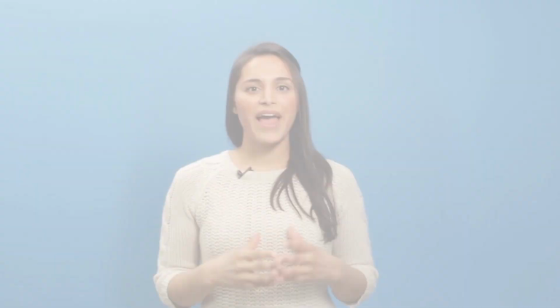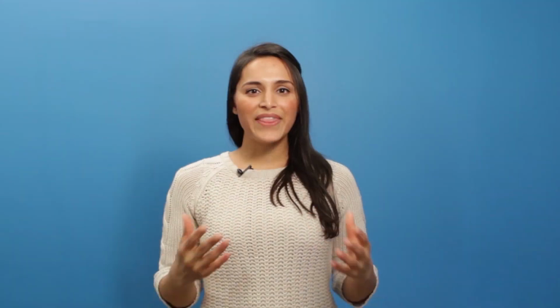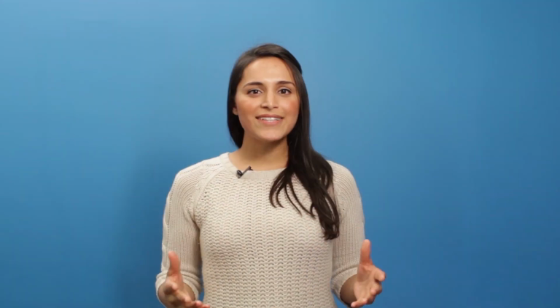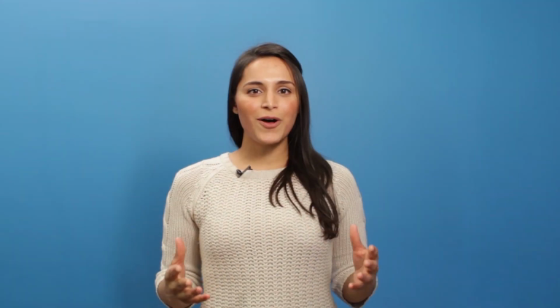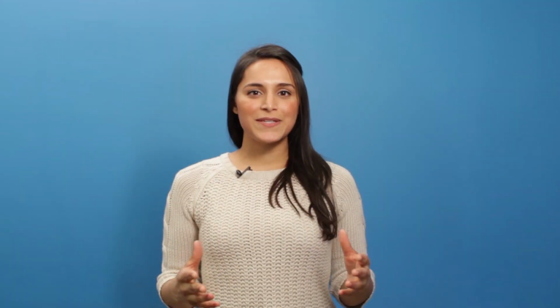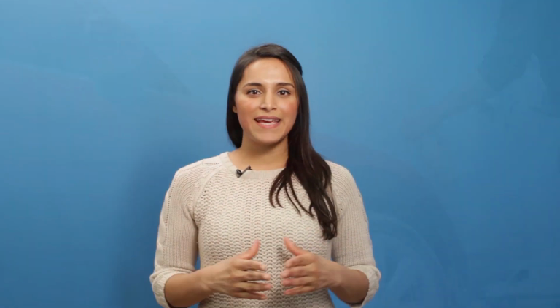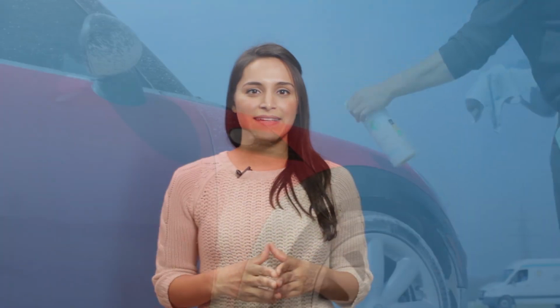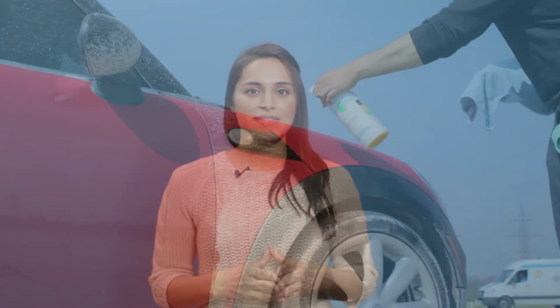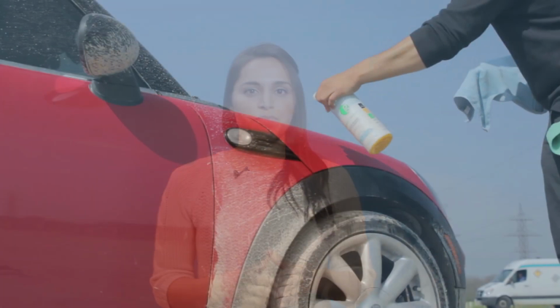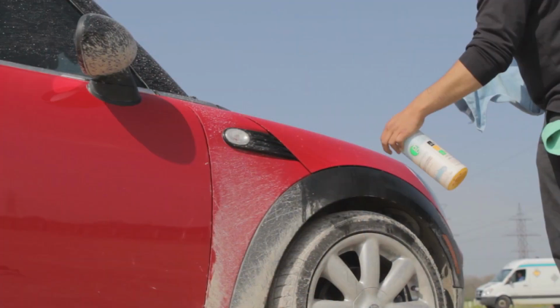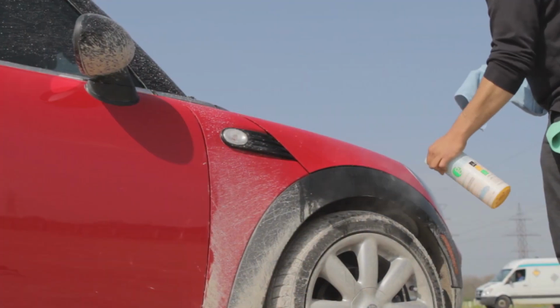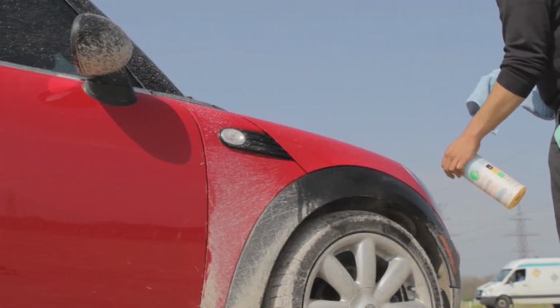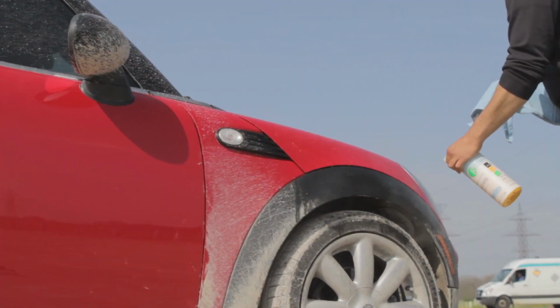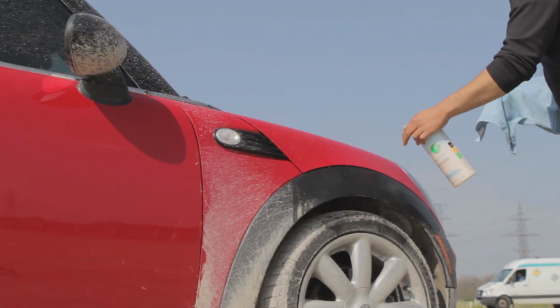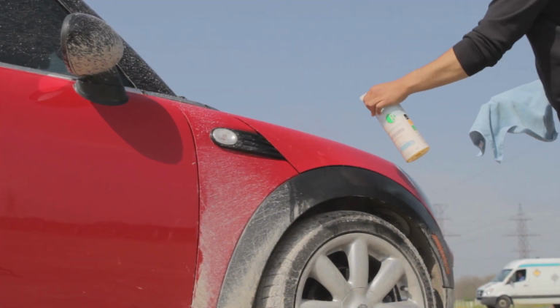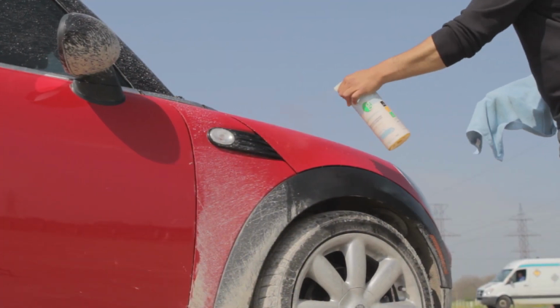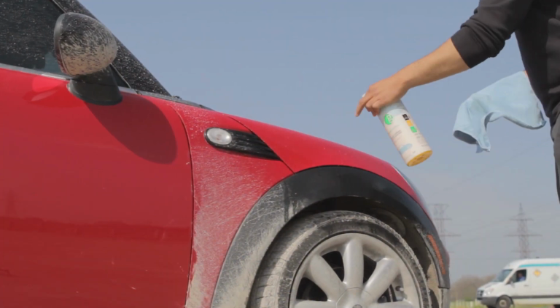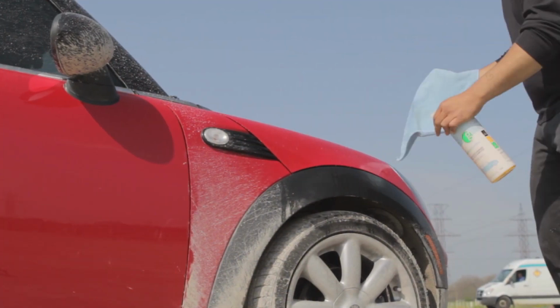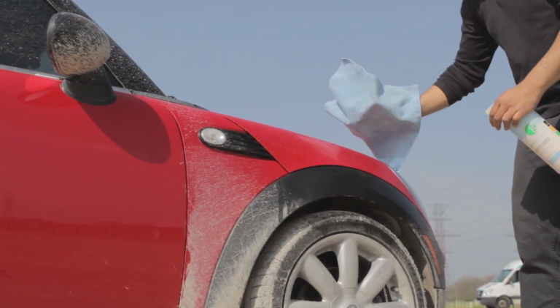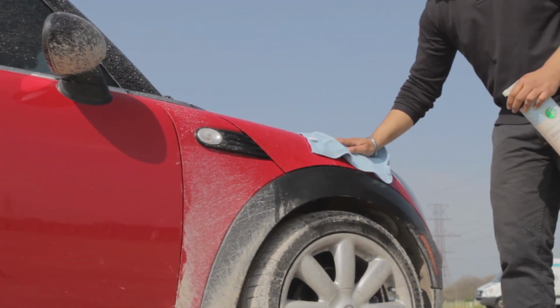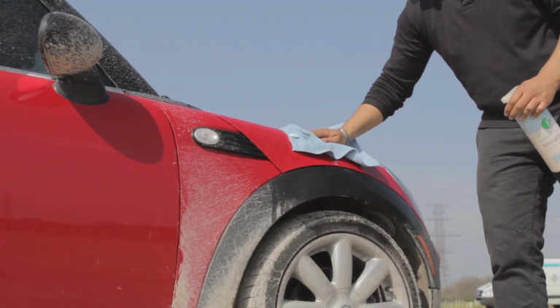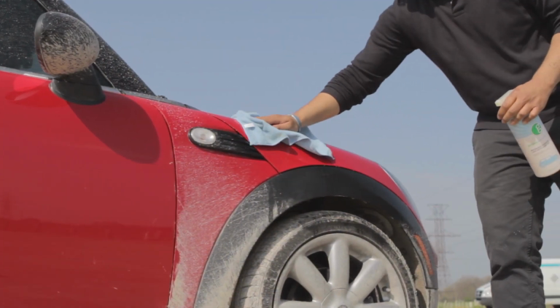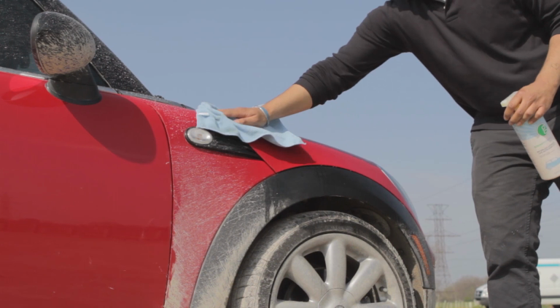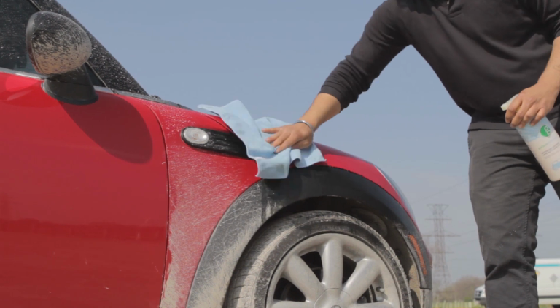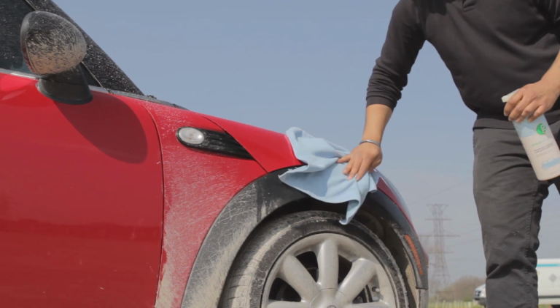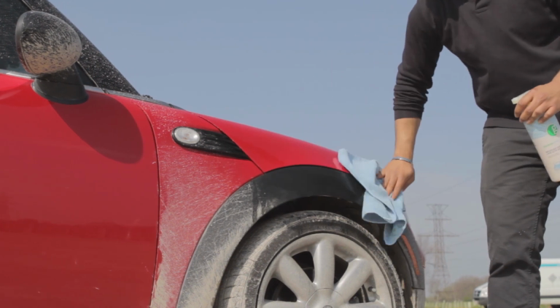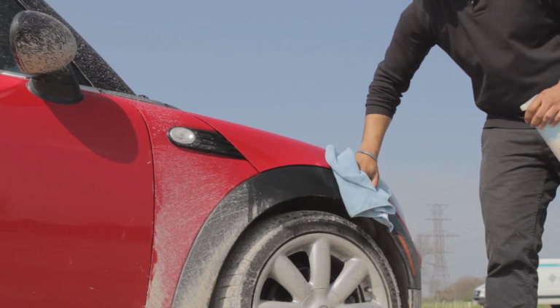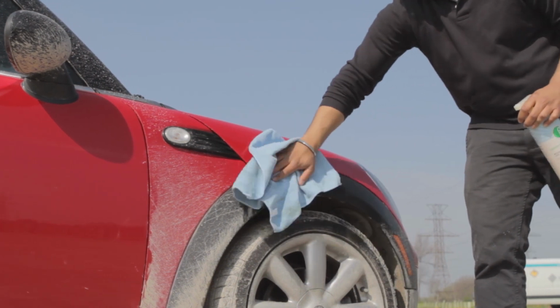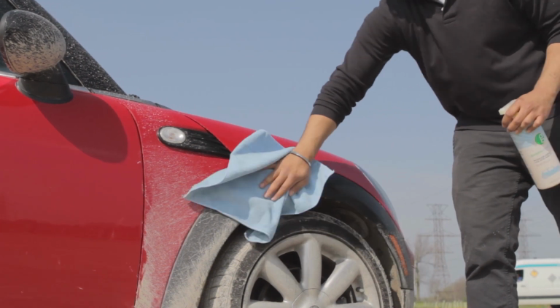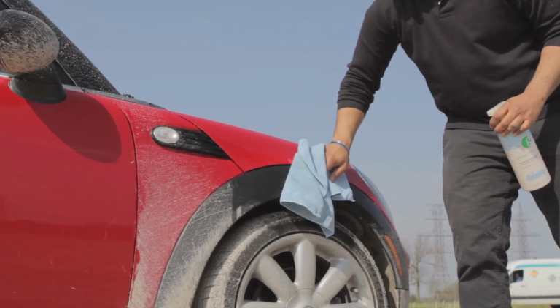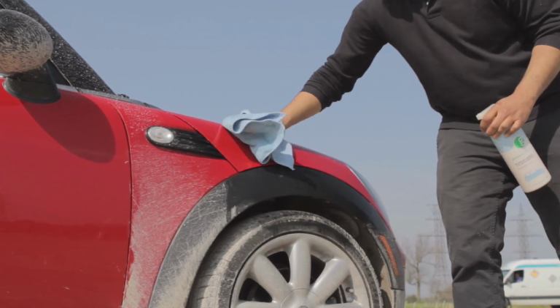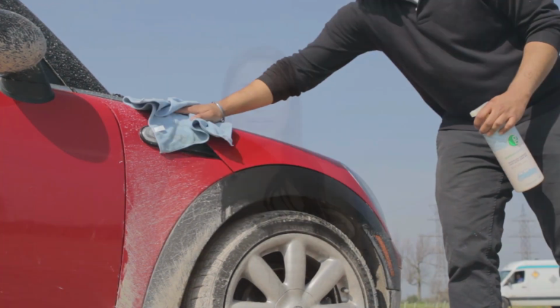And that's all it takes. If you have a mid-sized car, you can wash, polish and protect in about 10 to 15 minutes.